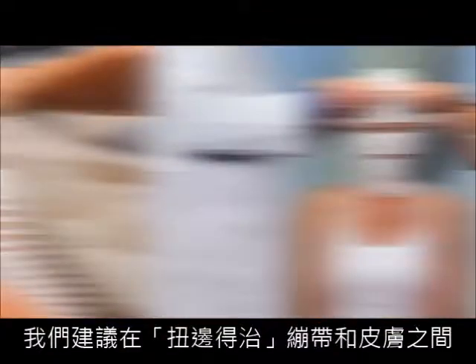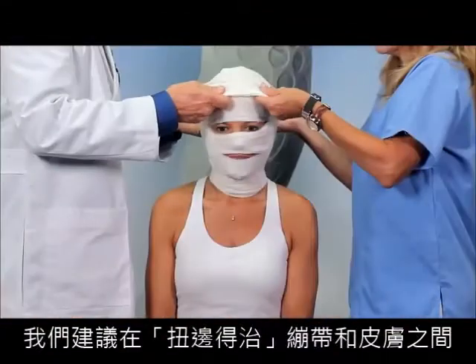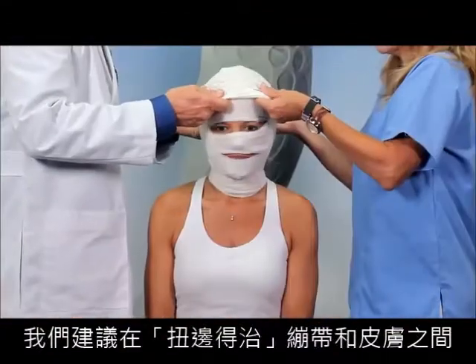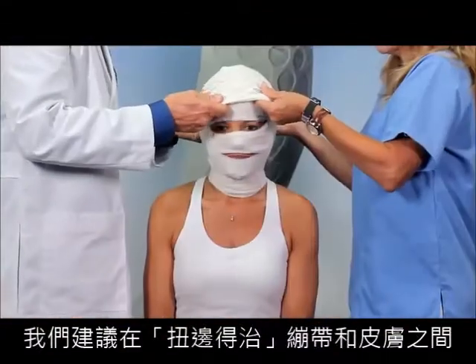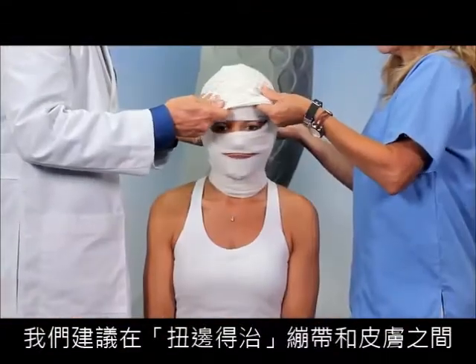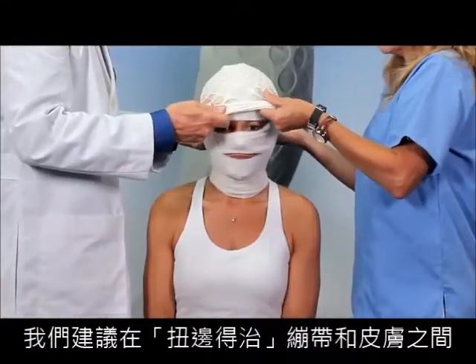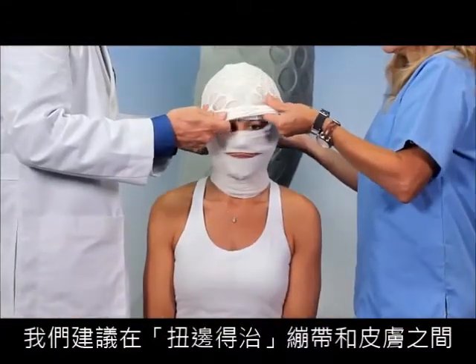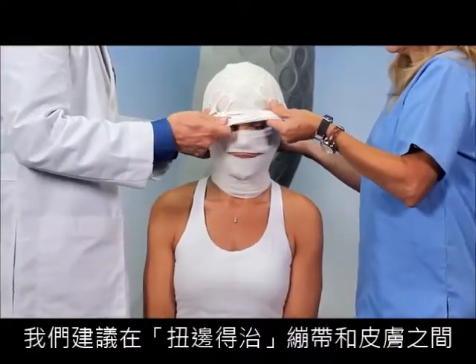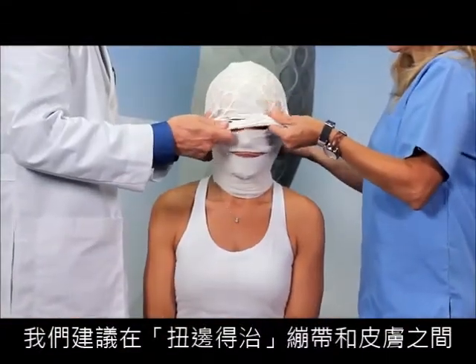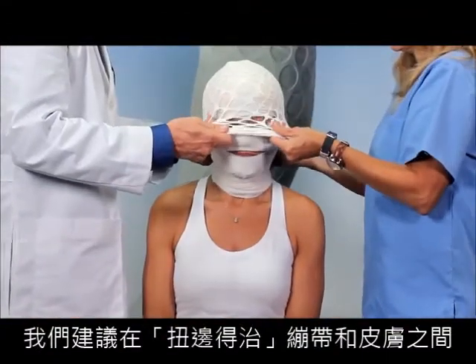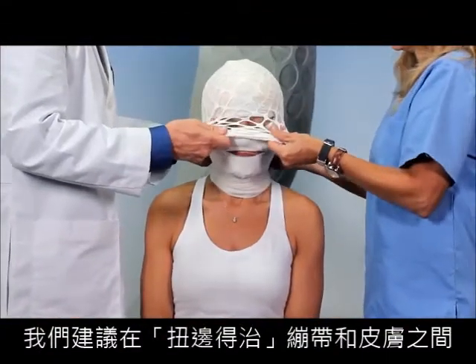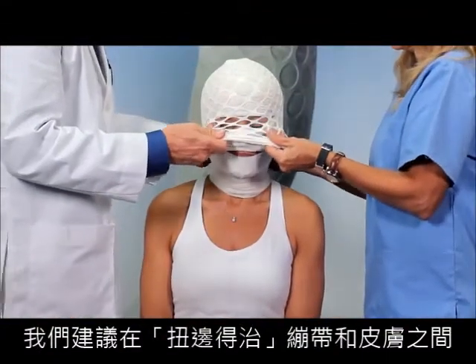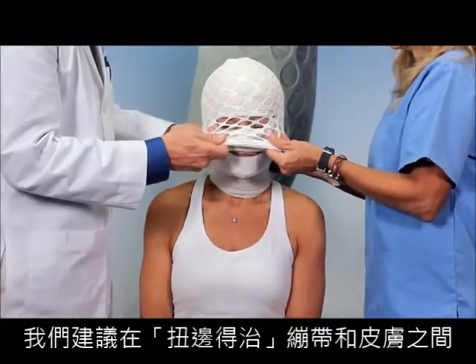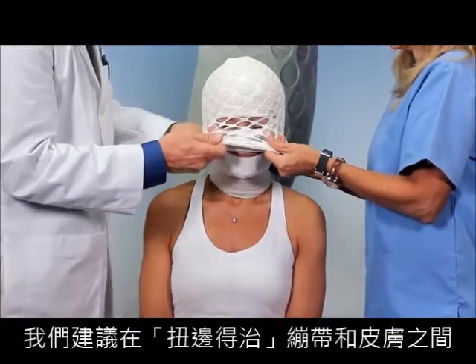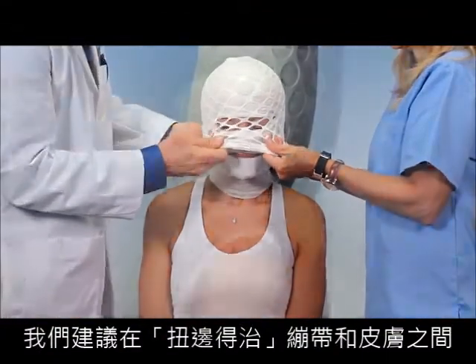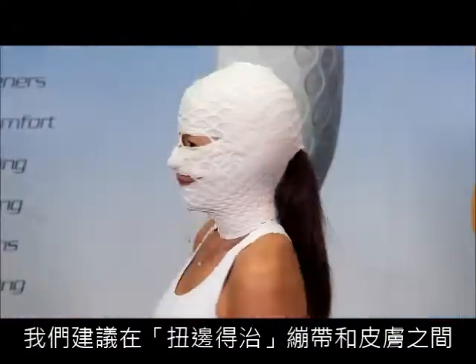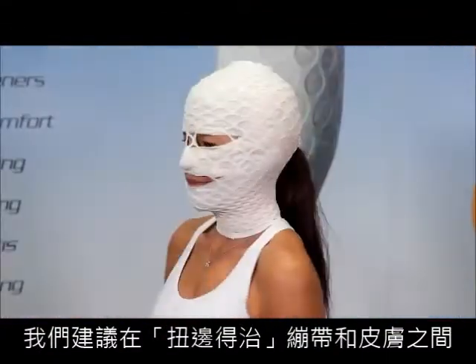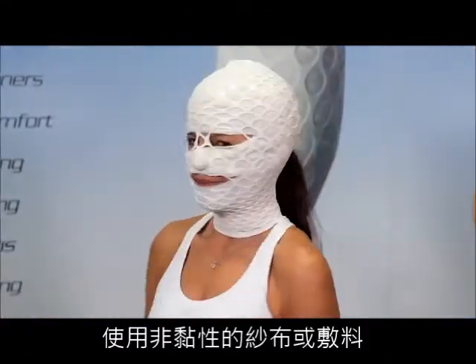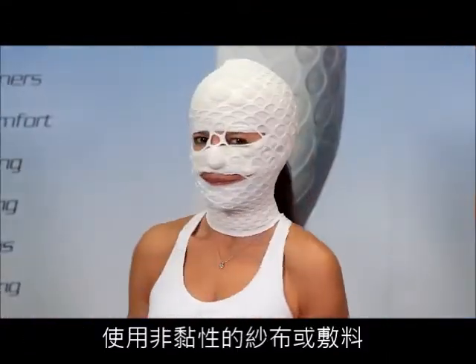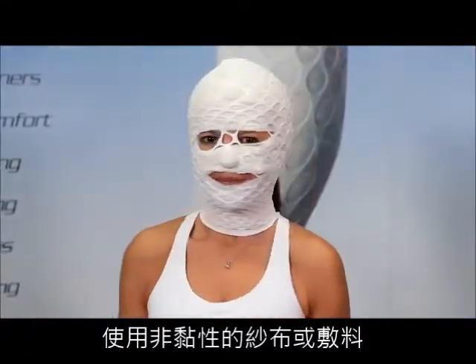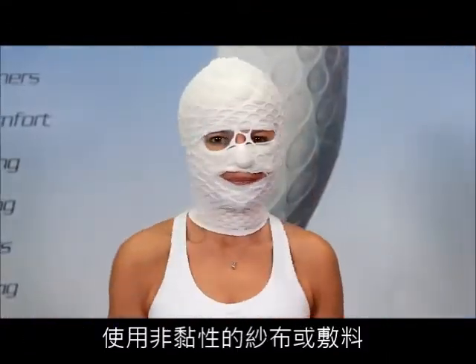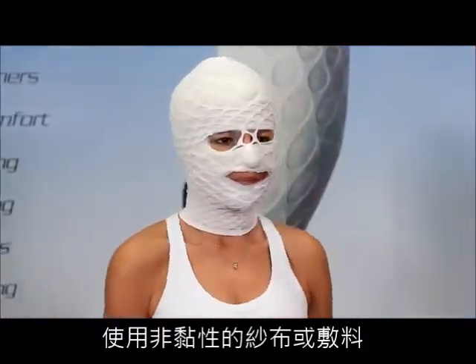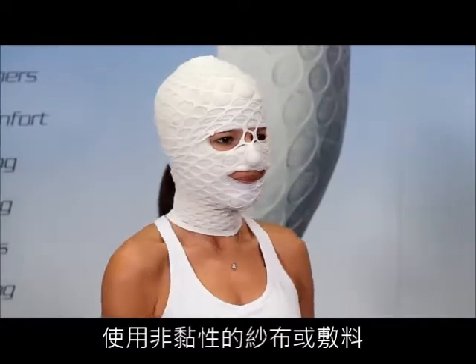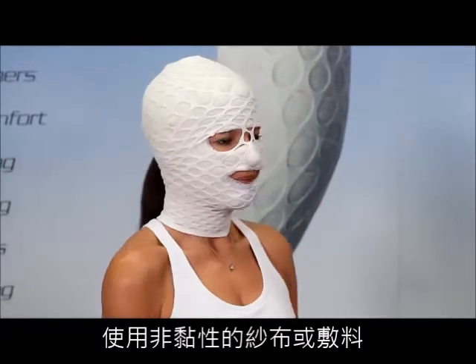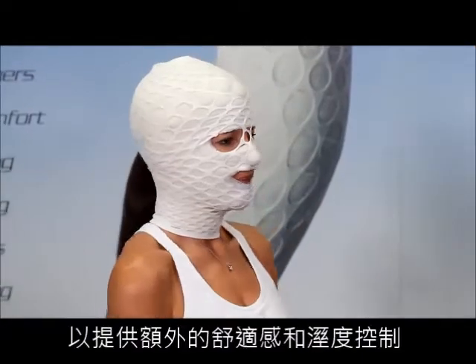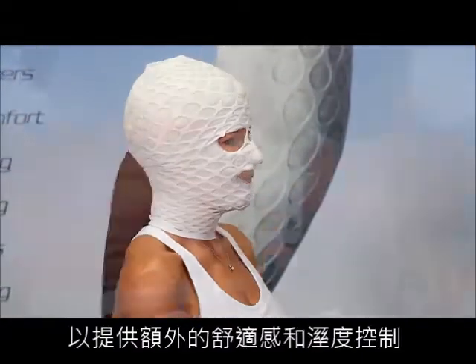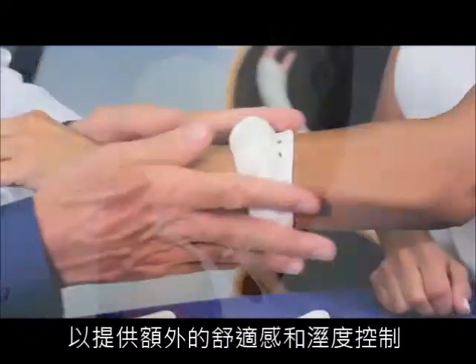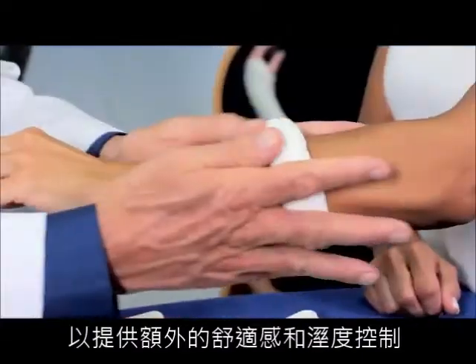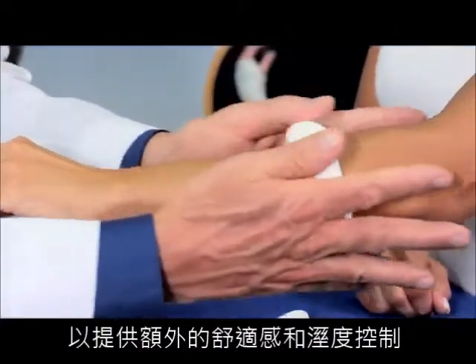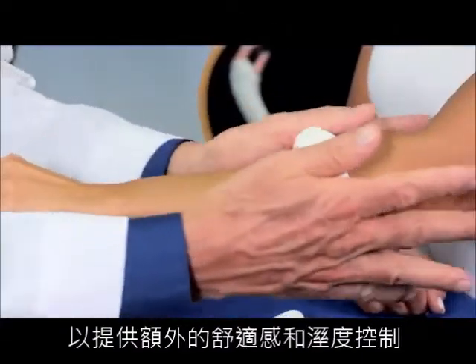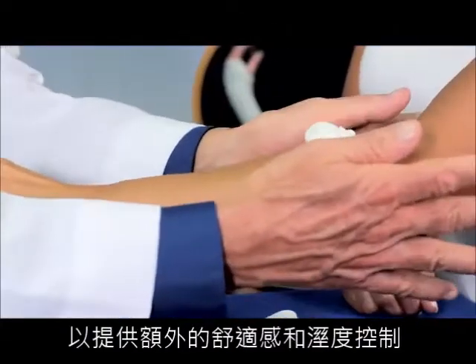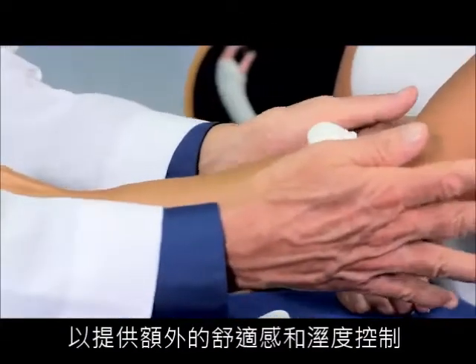We always recommend to use a non-adherent cotton dressing between the New Bandage and the skin for additional comfort and moisture control.